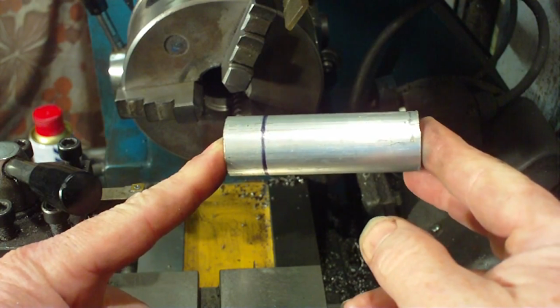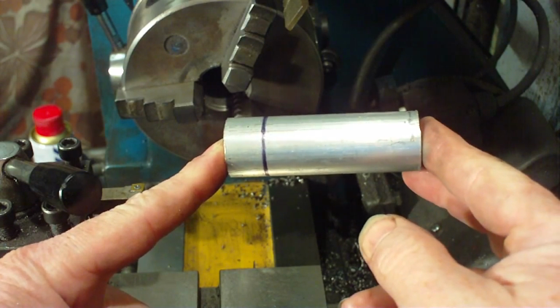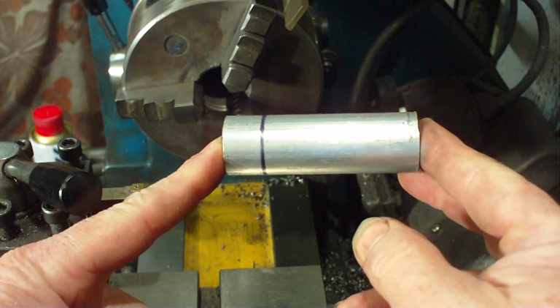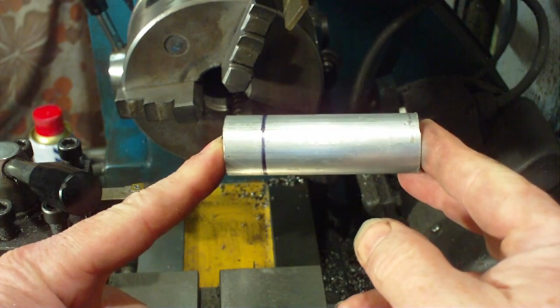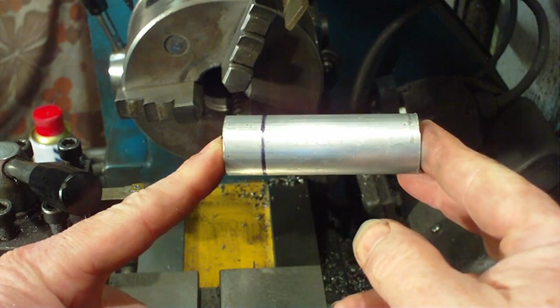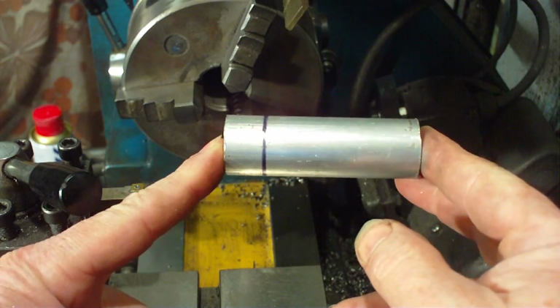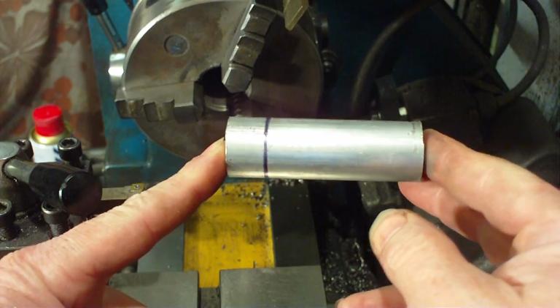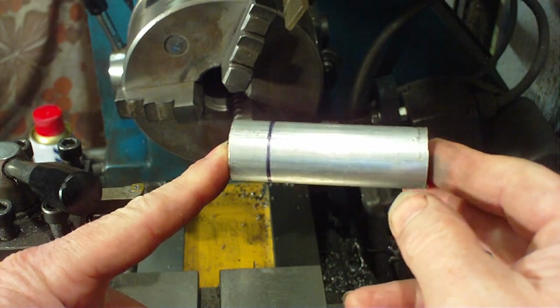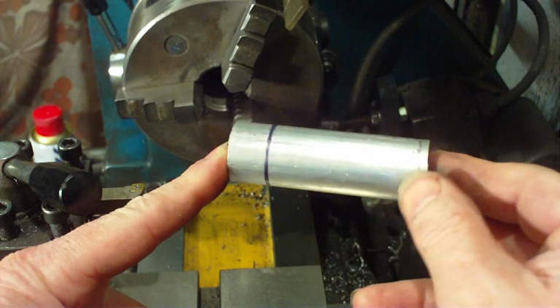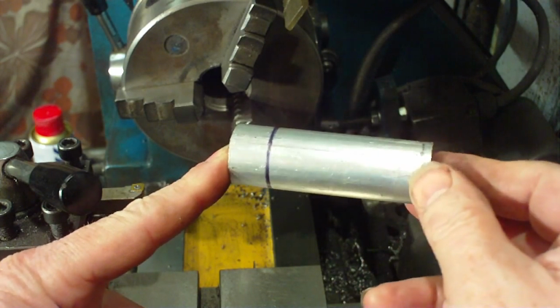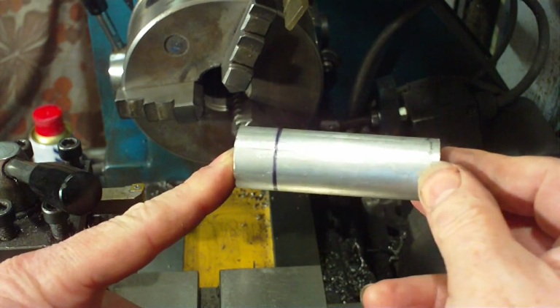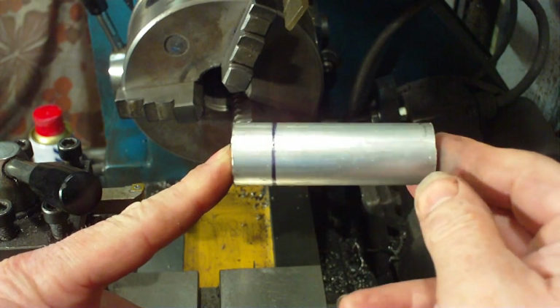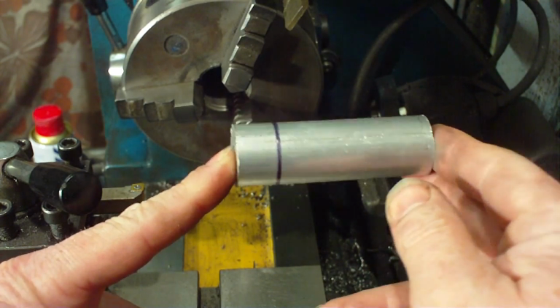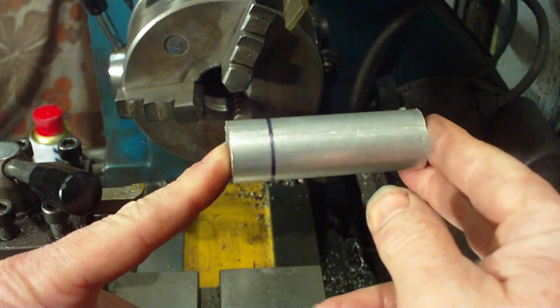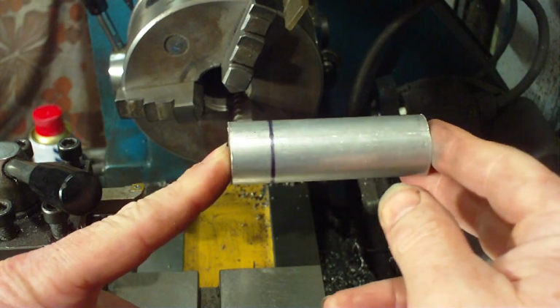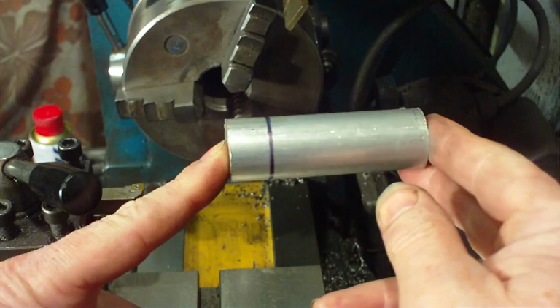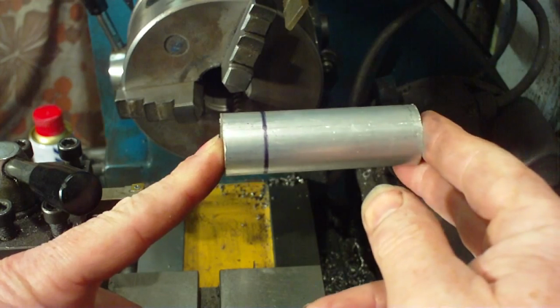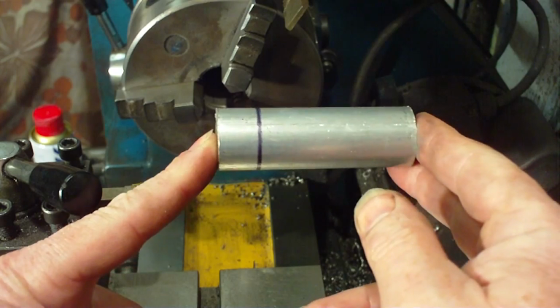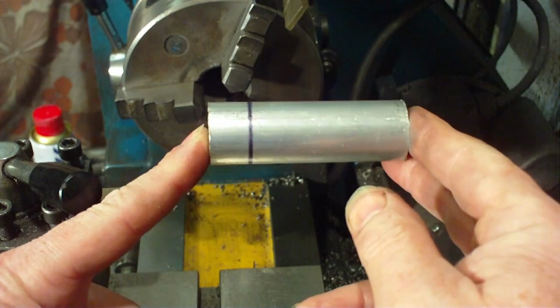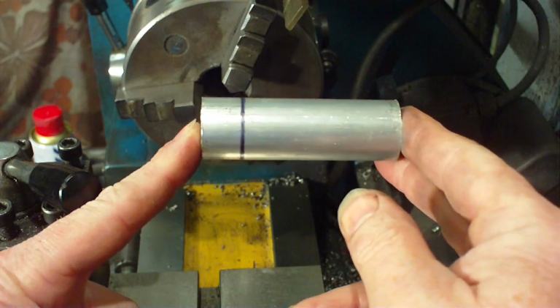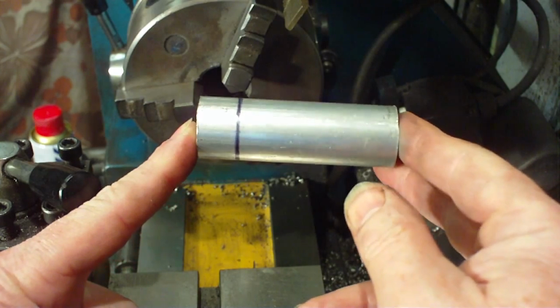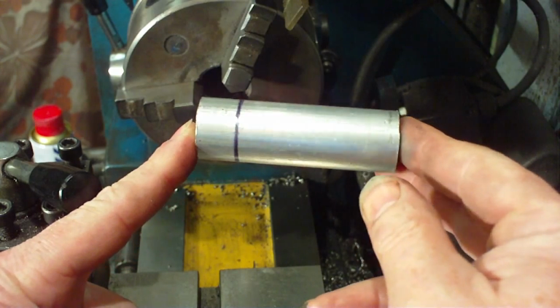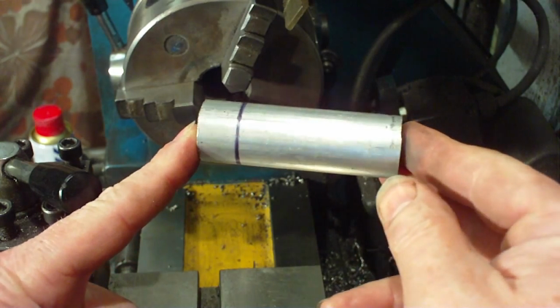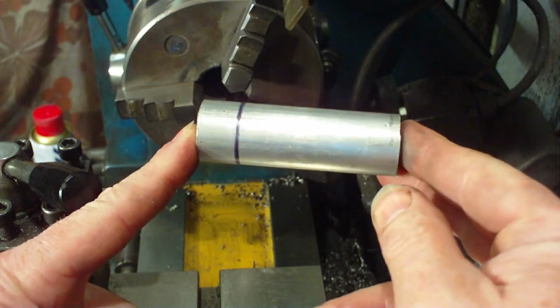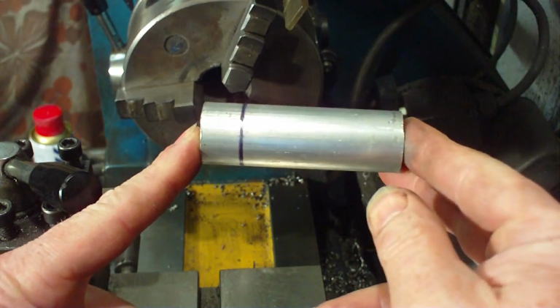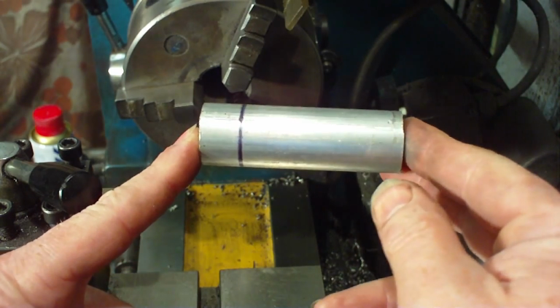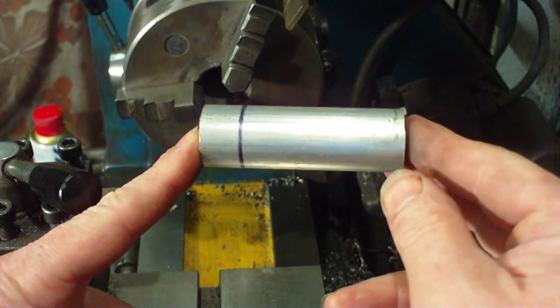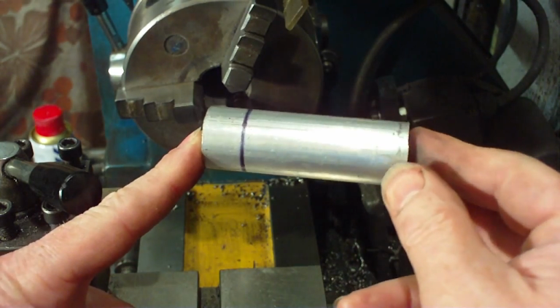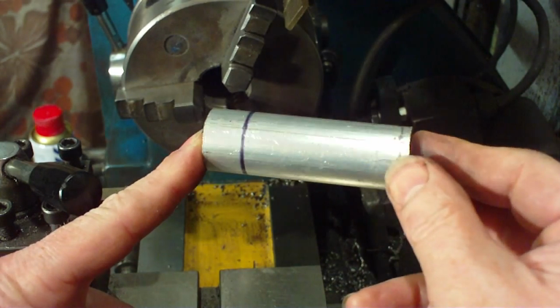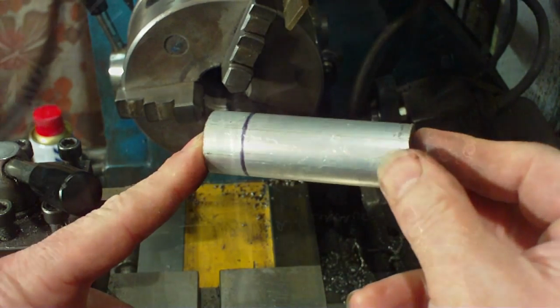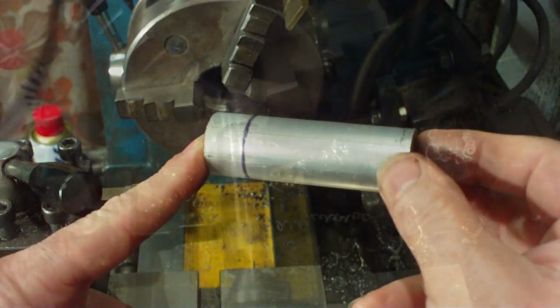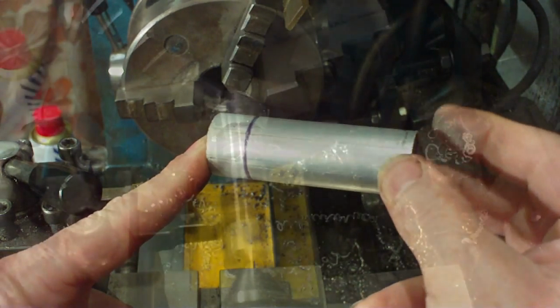So first thing to do: chuck it up, face it off, centre drill it, and then we can take it from there.